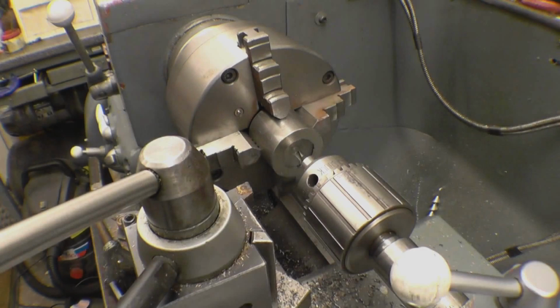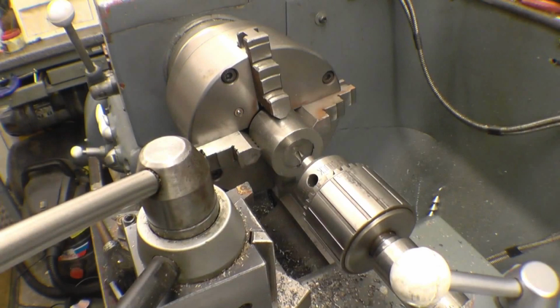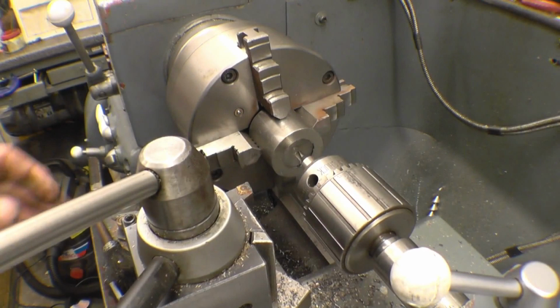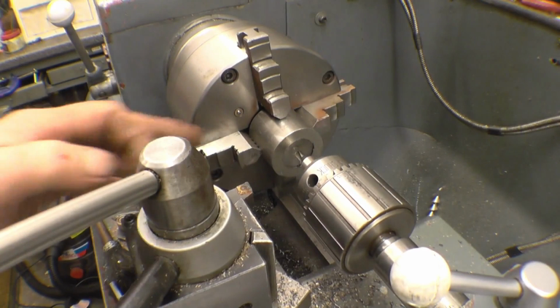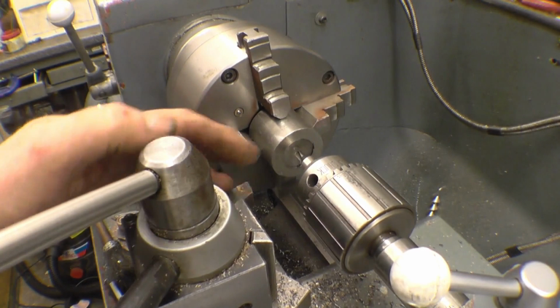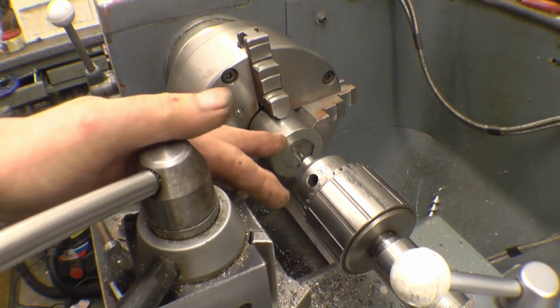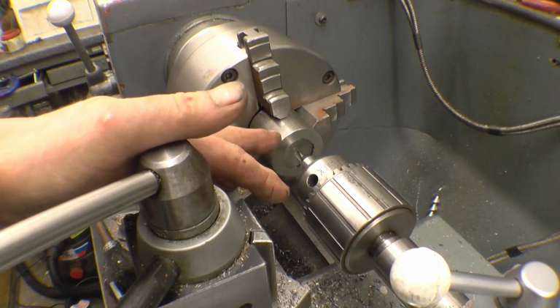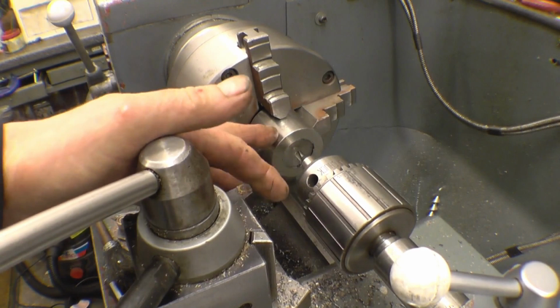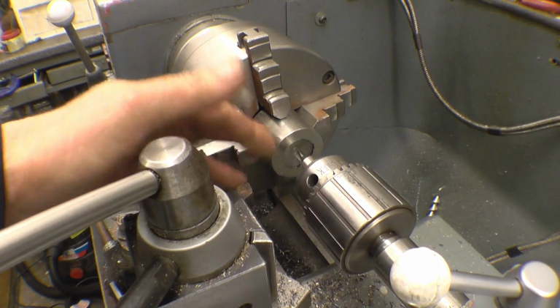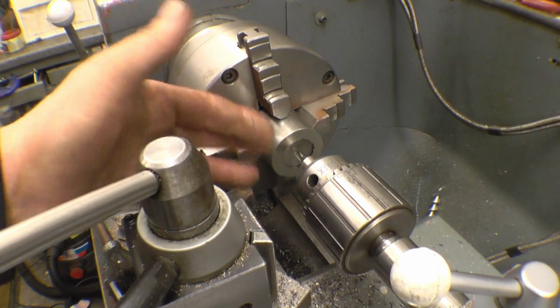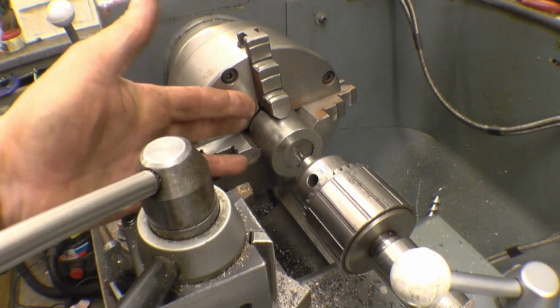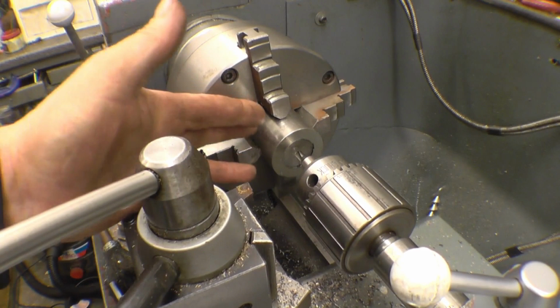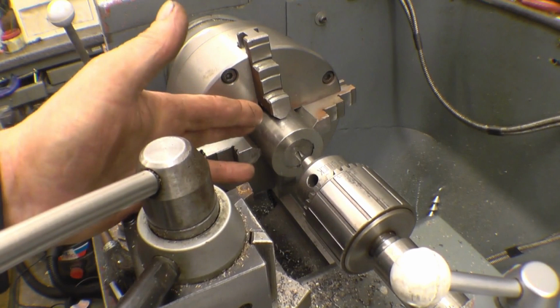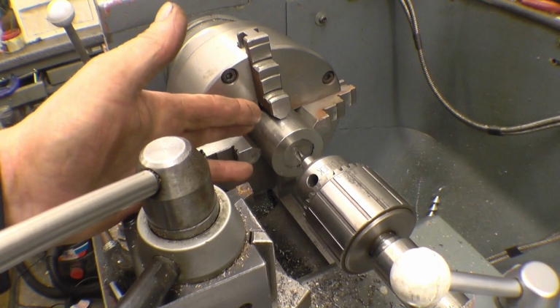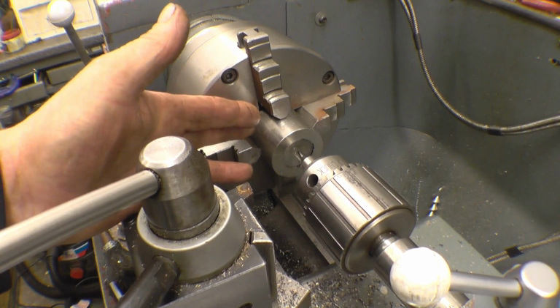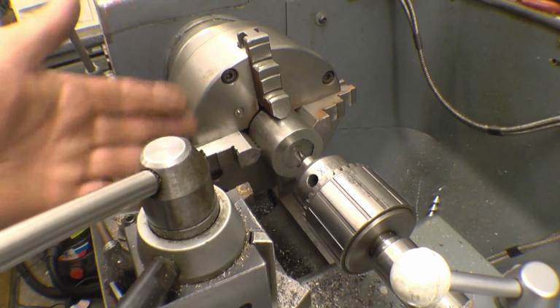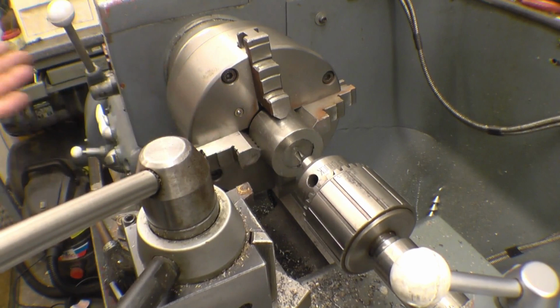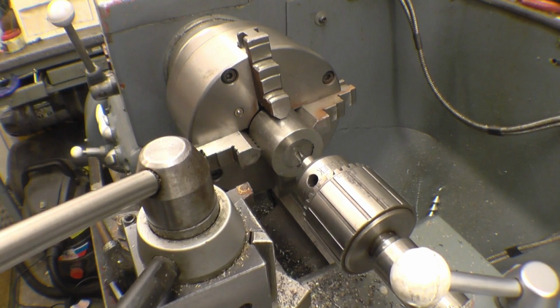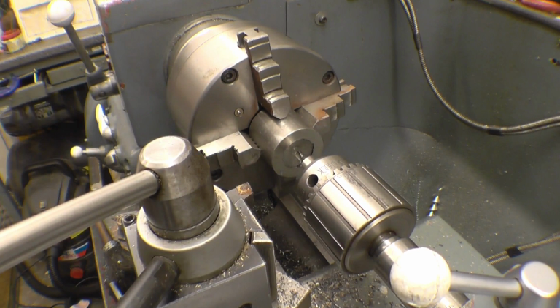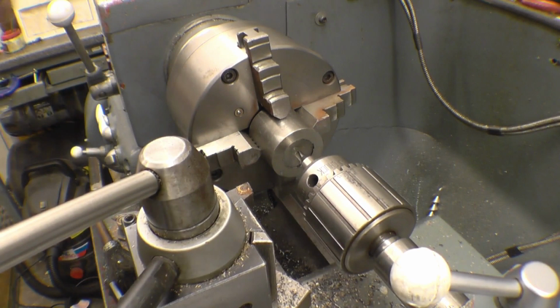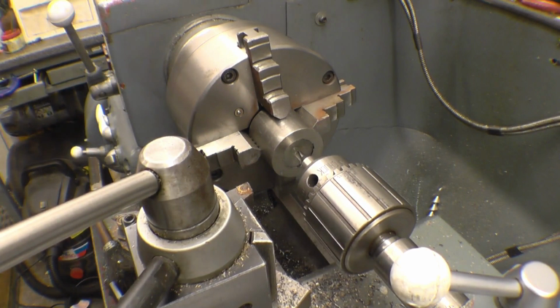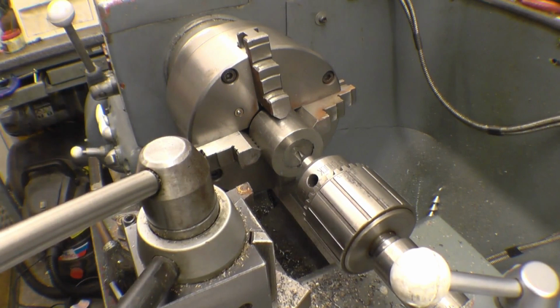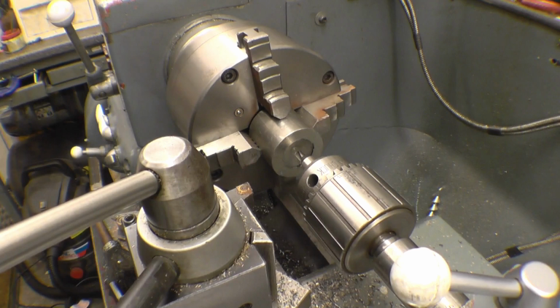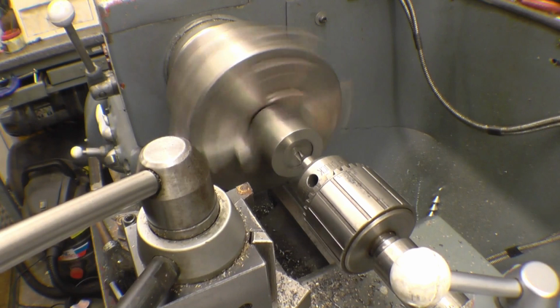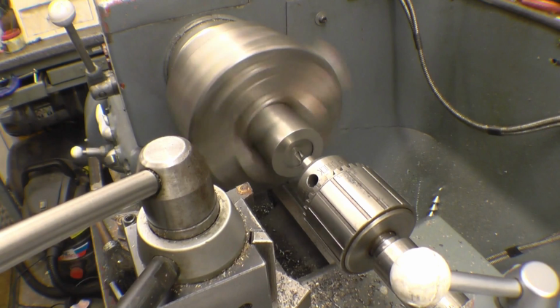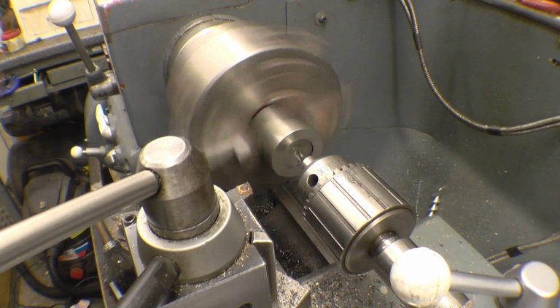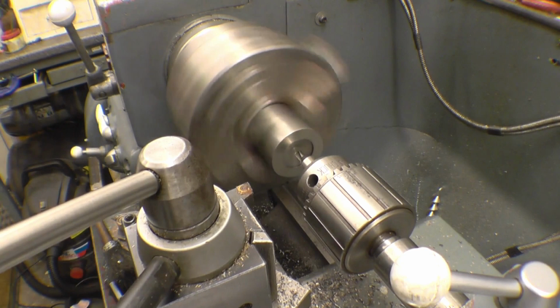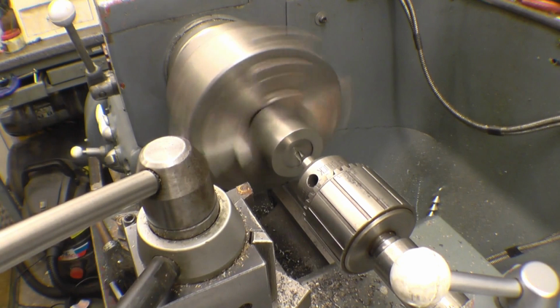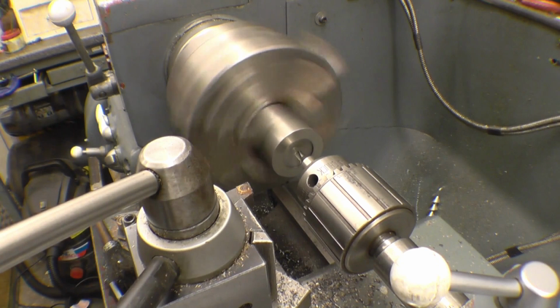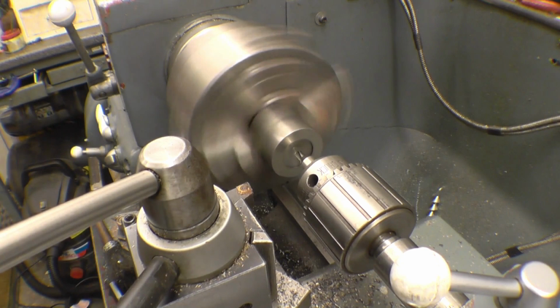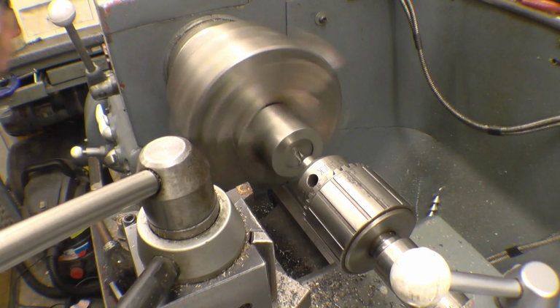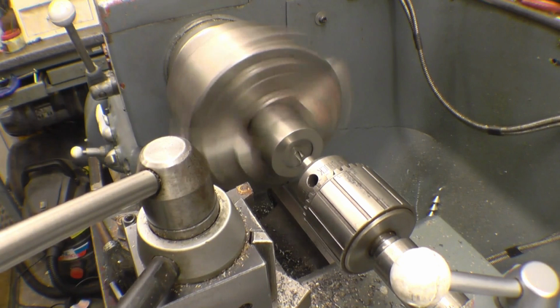First thing to do is centre drill this, then drill it through at 7/16s, because that's the tap drill for quarter BSP.